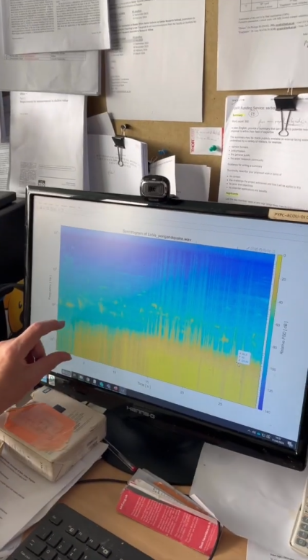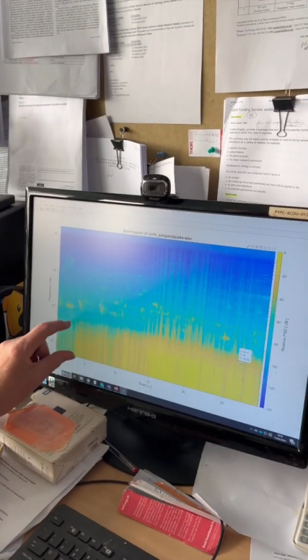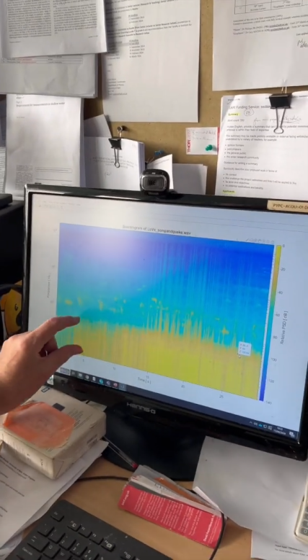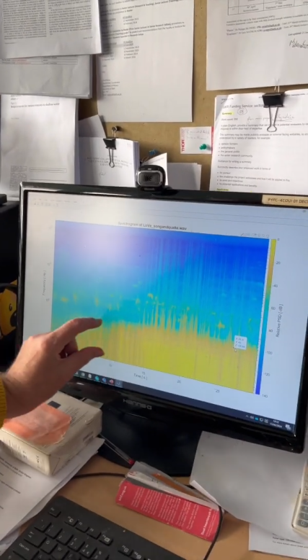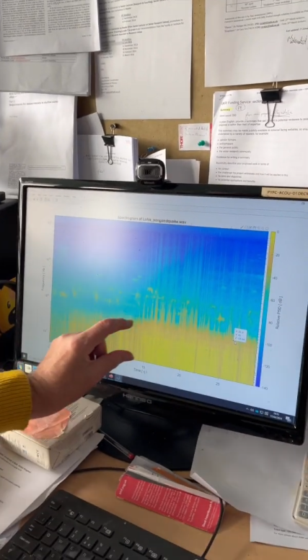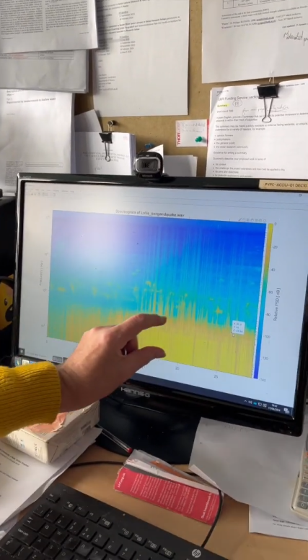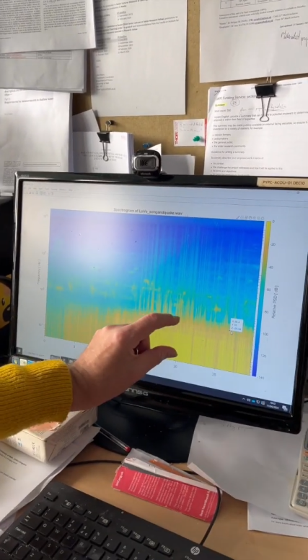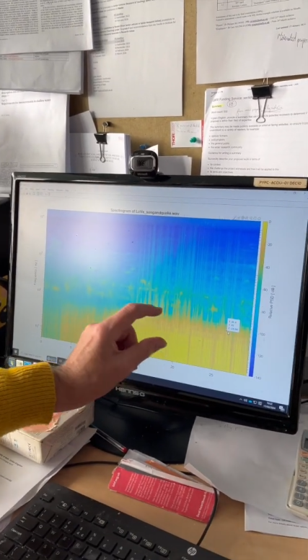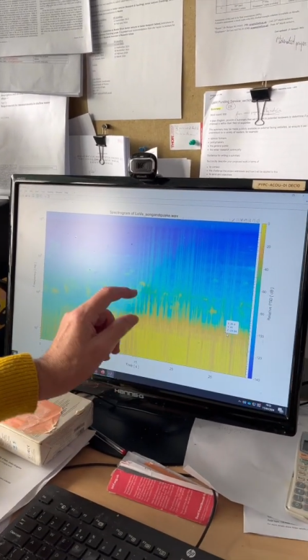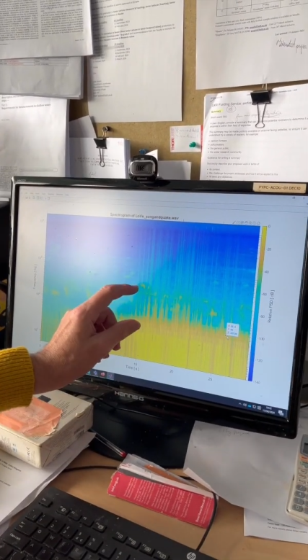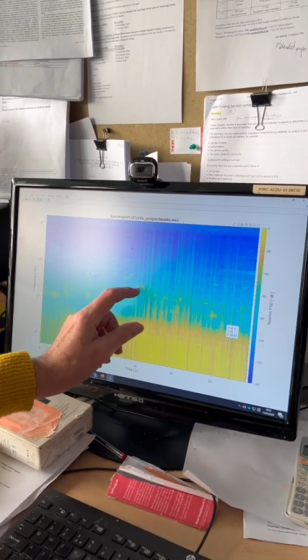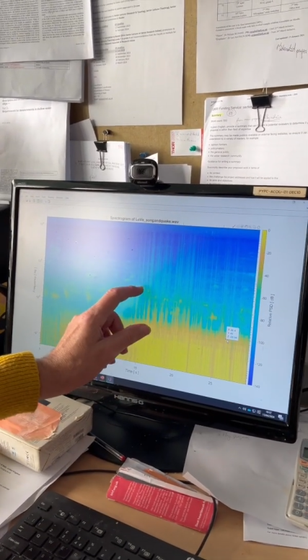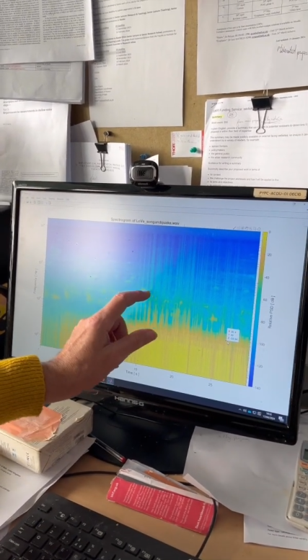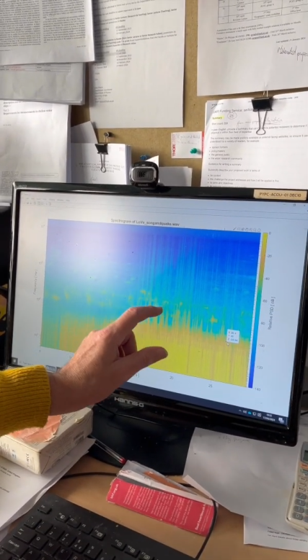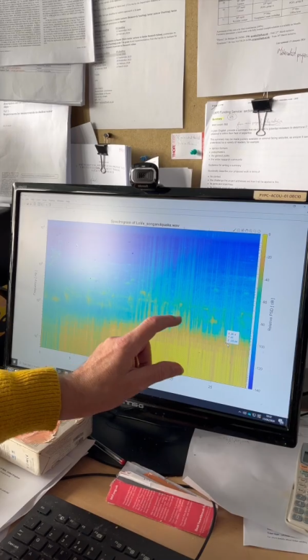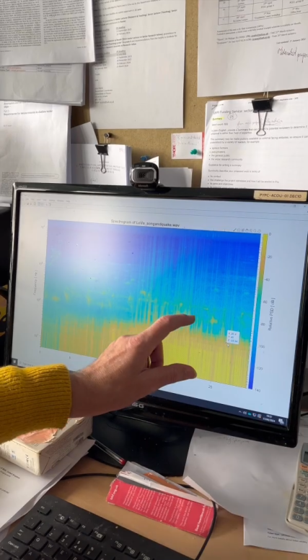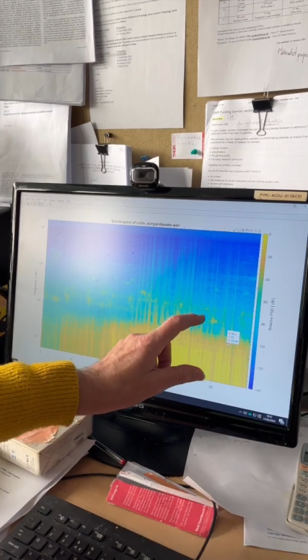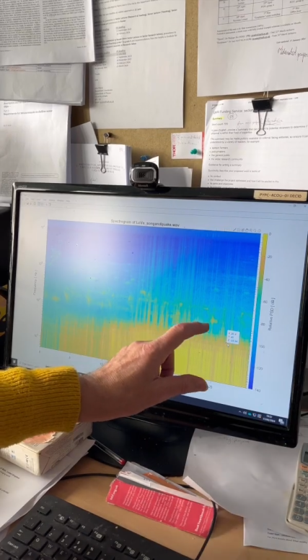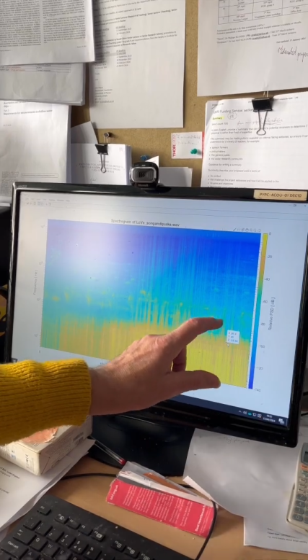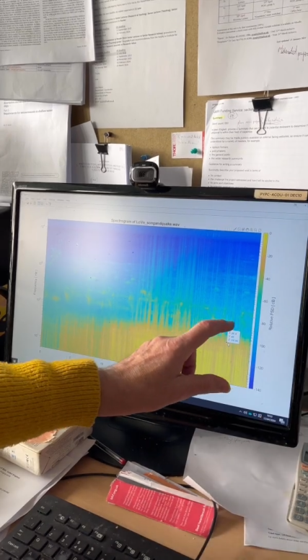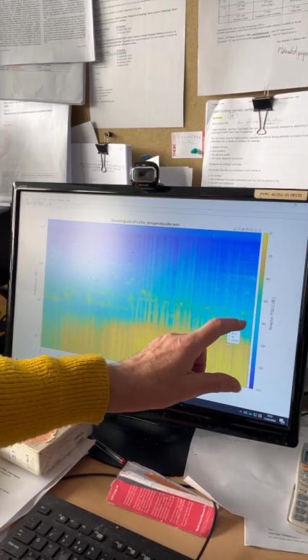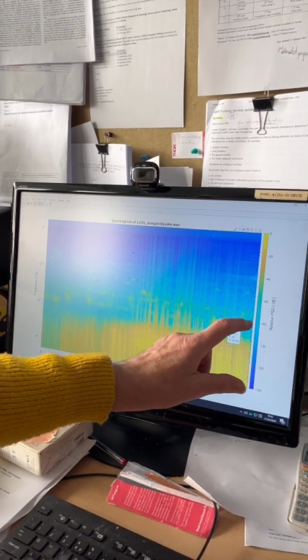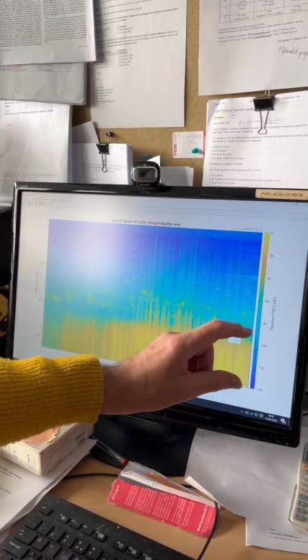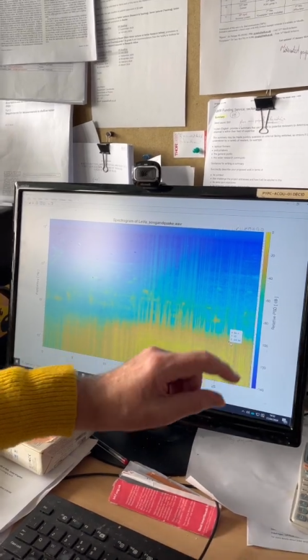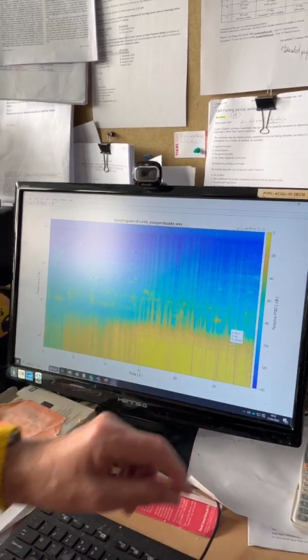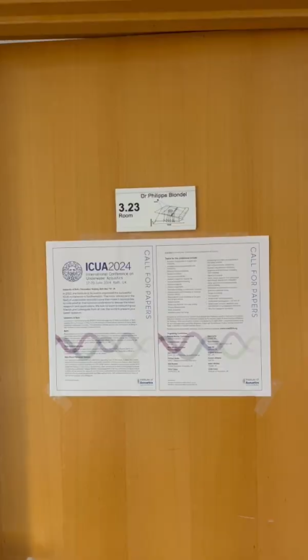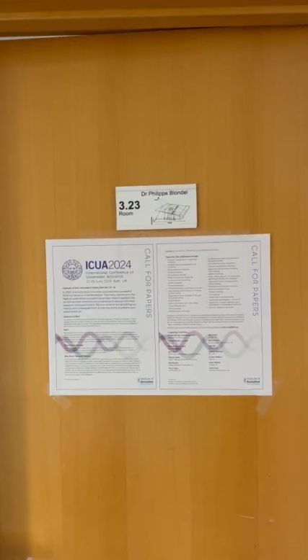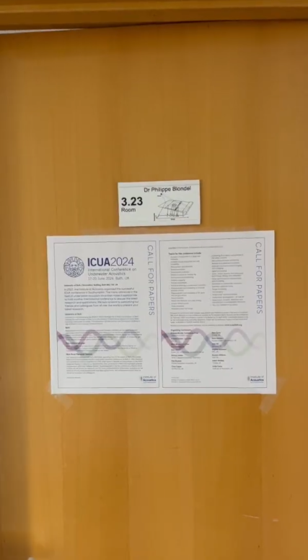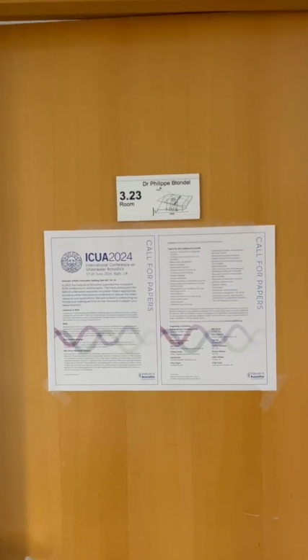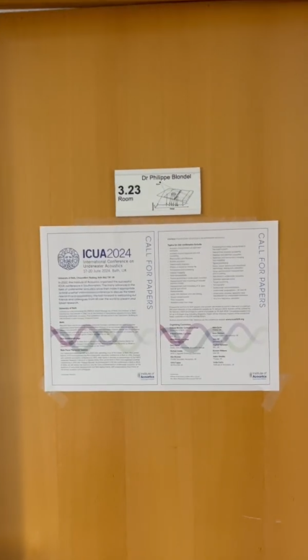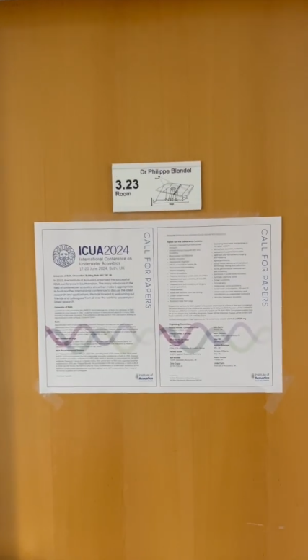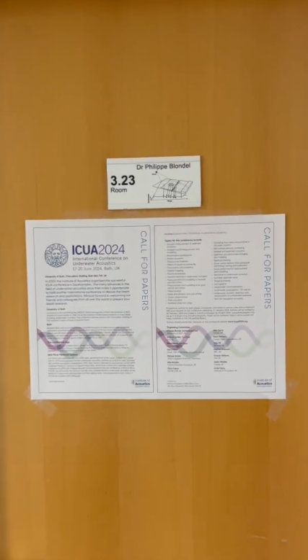Once we have acquired data in the lab or at sea, there is, of course, a lot of data processing to do.